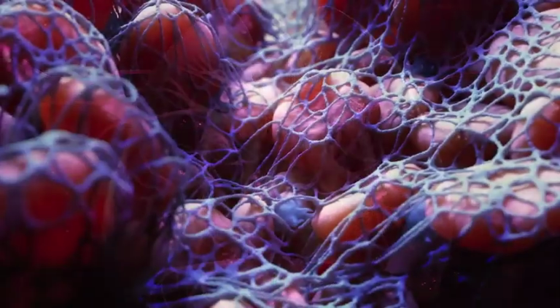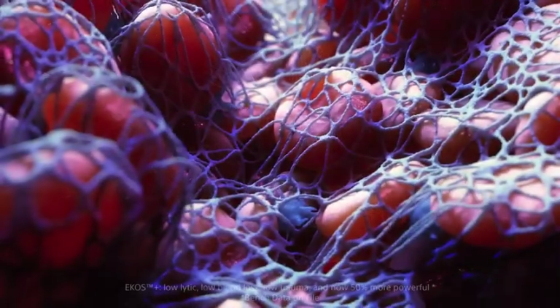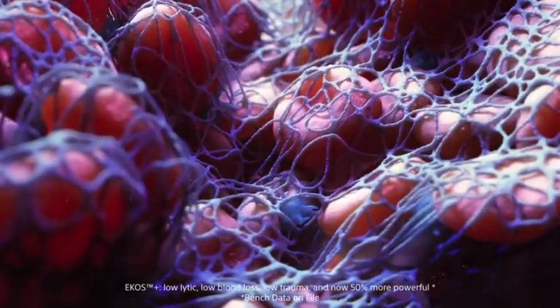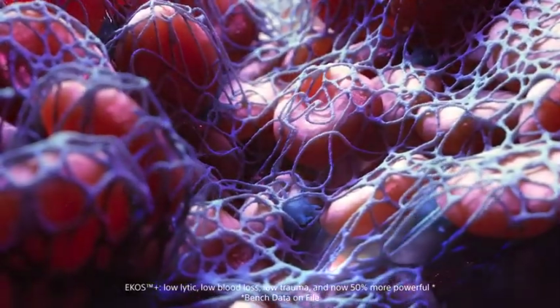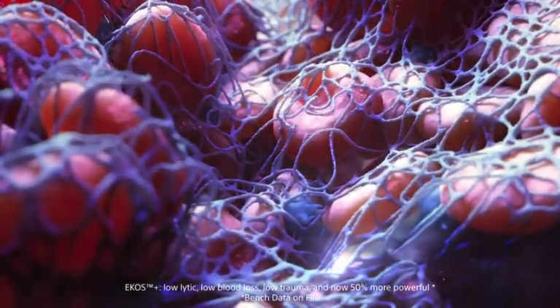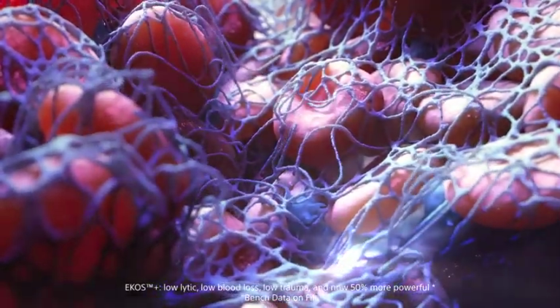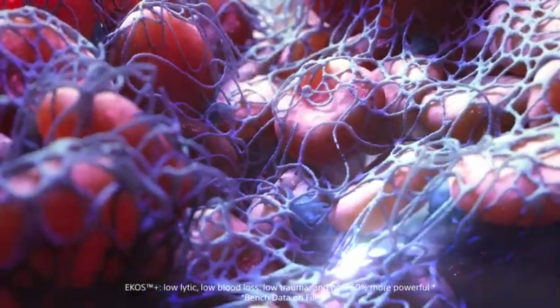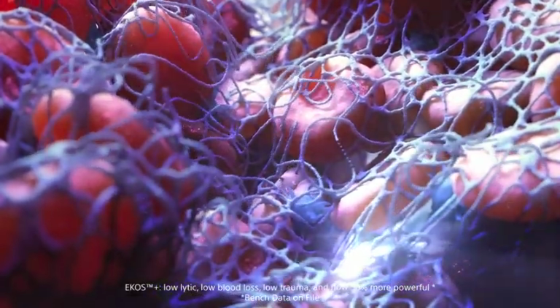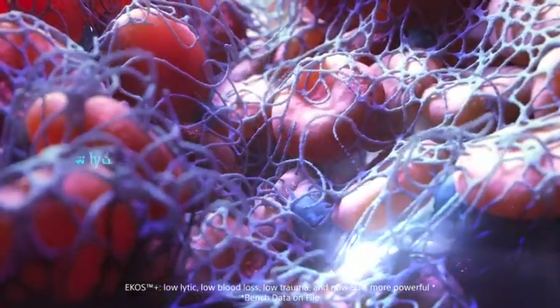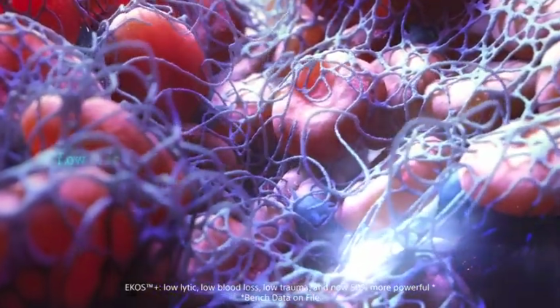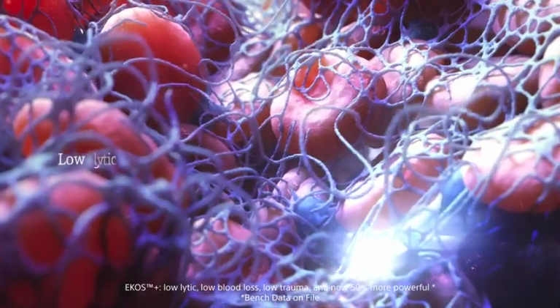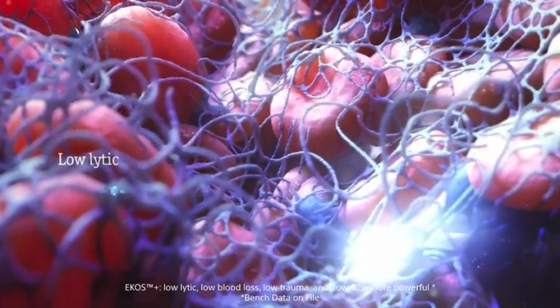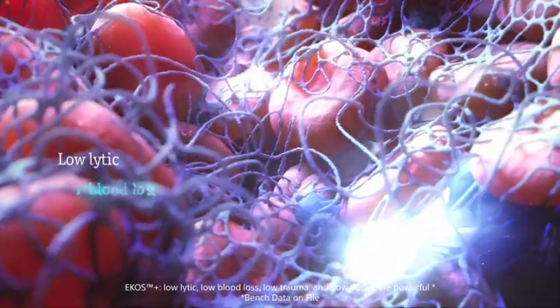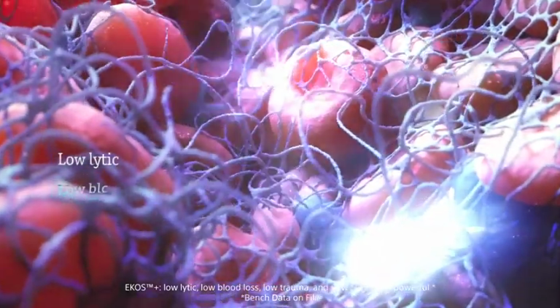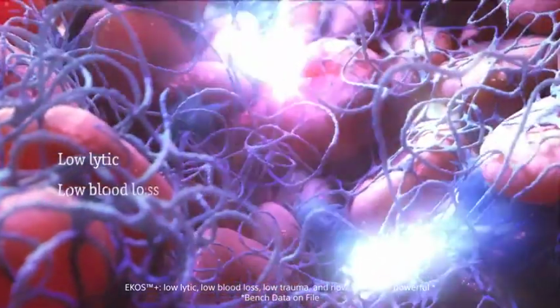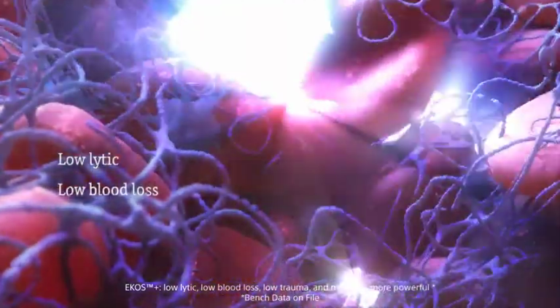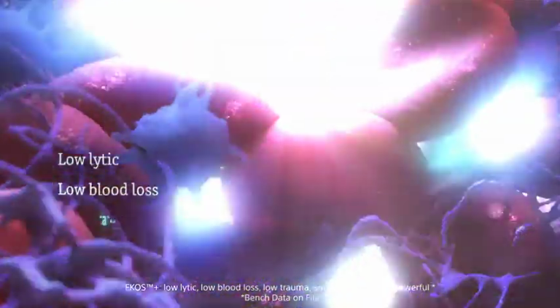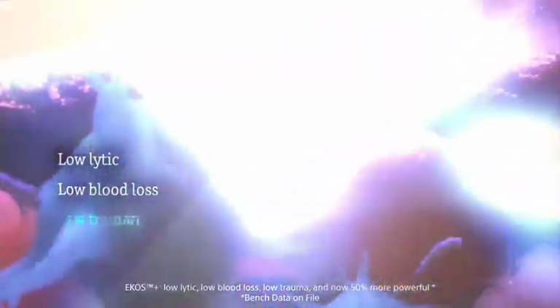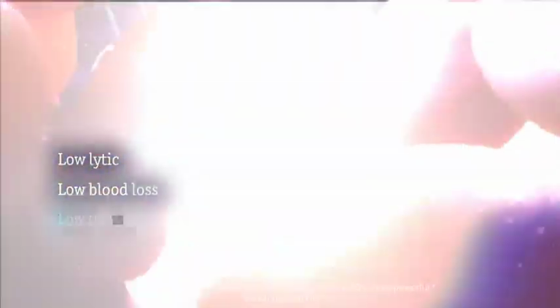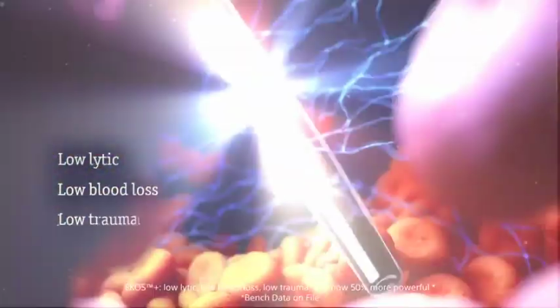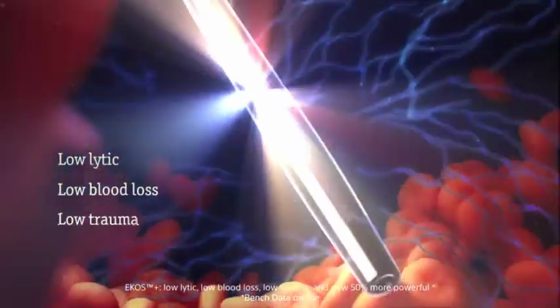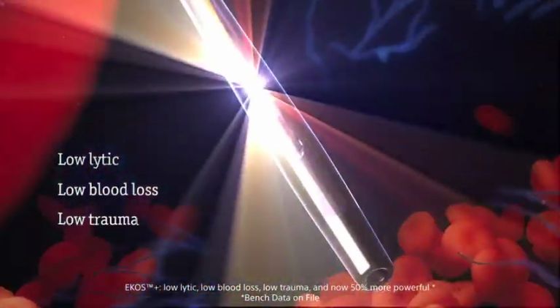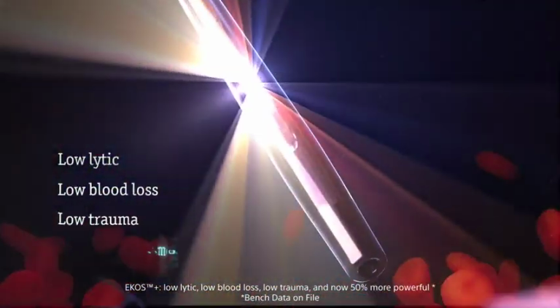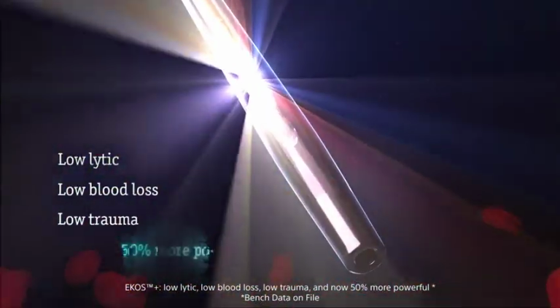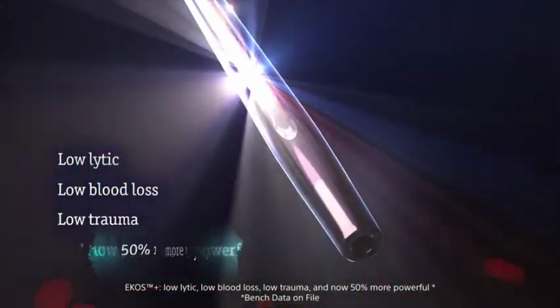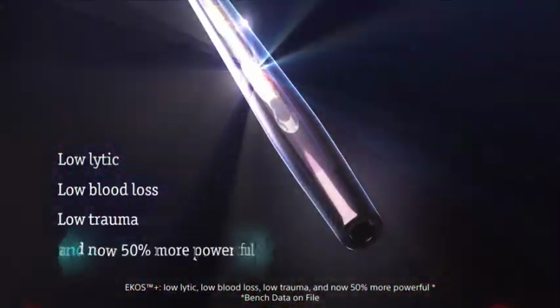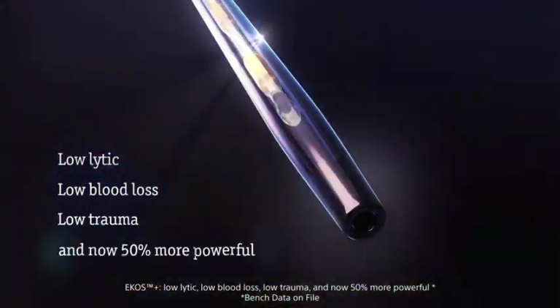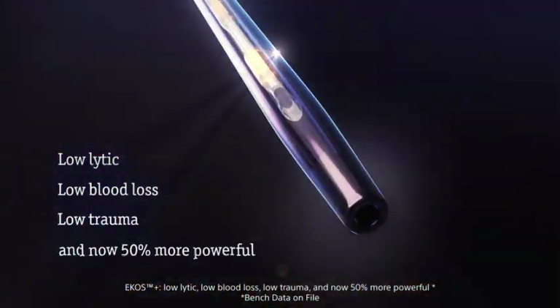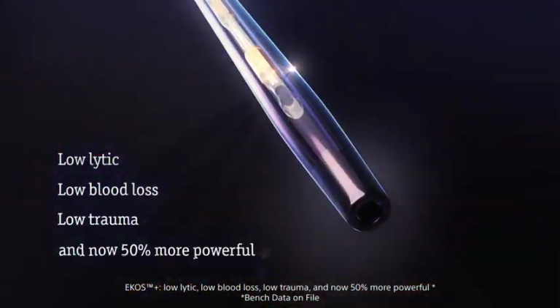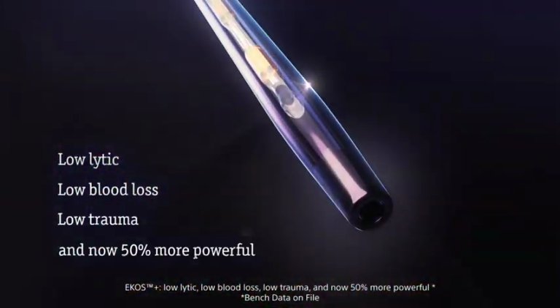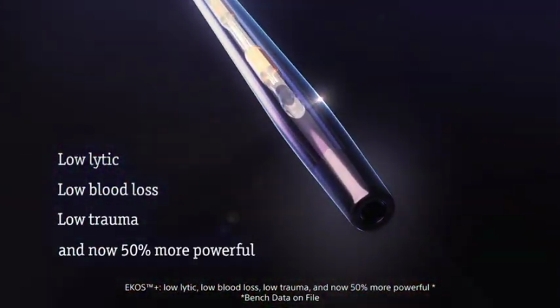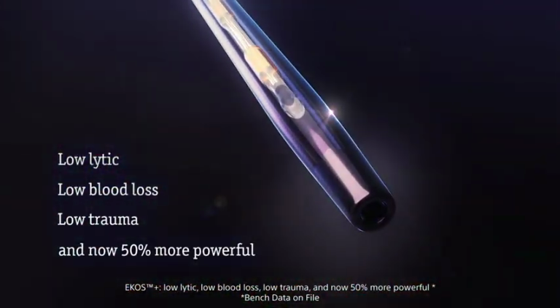ECOS Plus: low lytic, low blood loss, low trauma, low problem — and now more powerful.